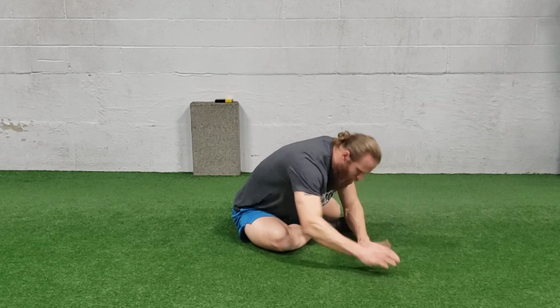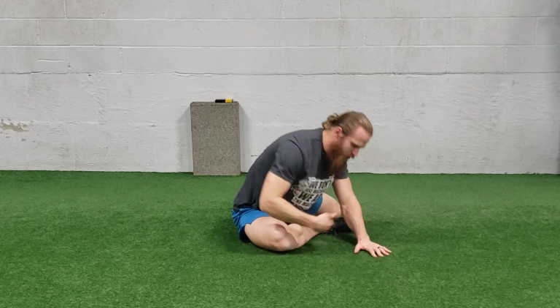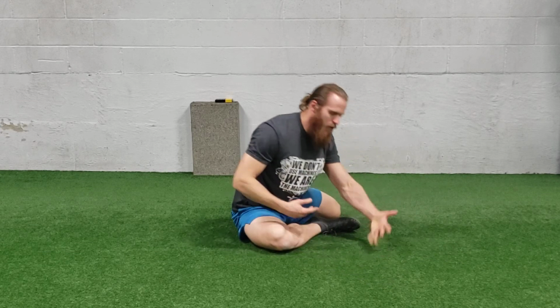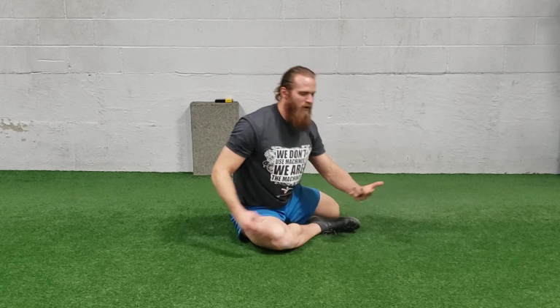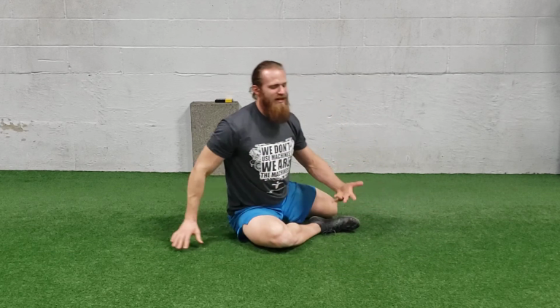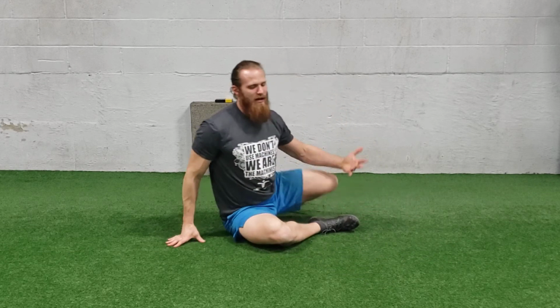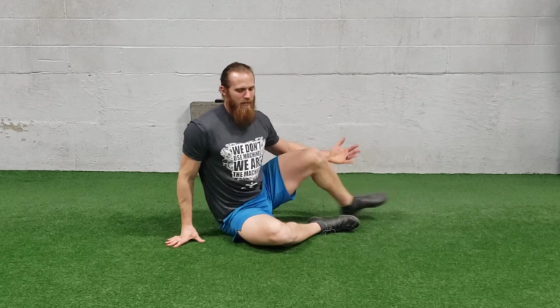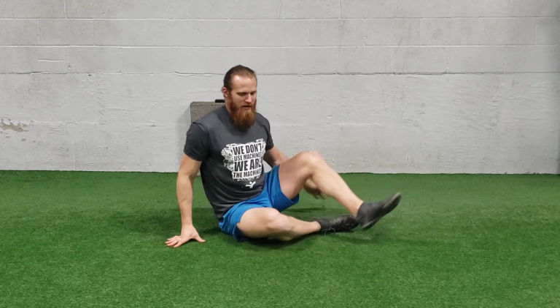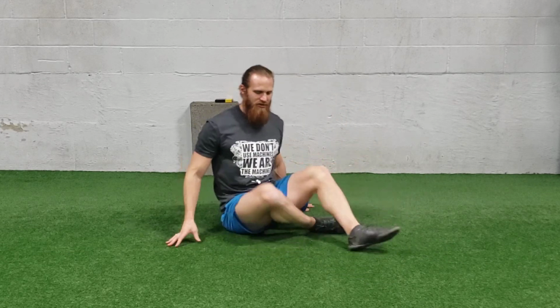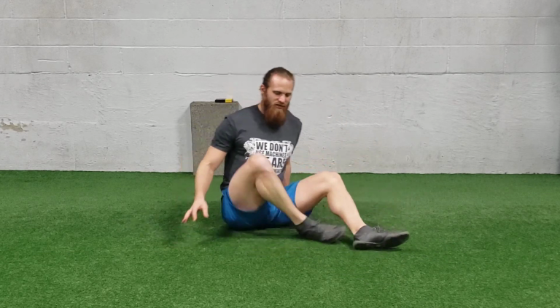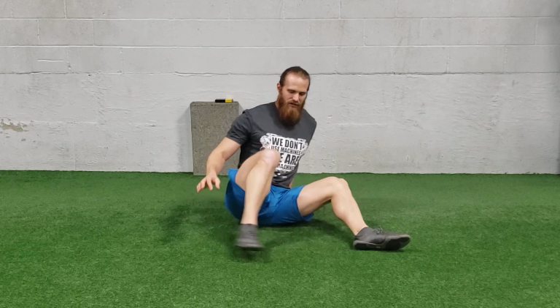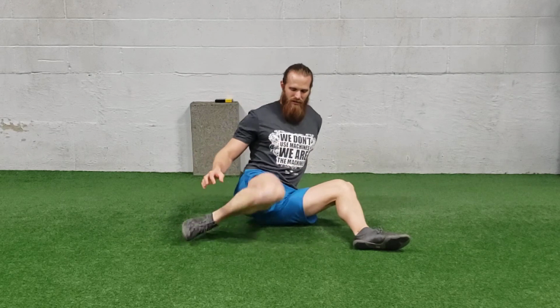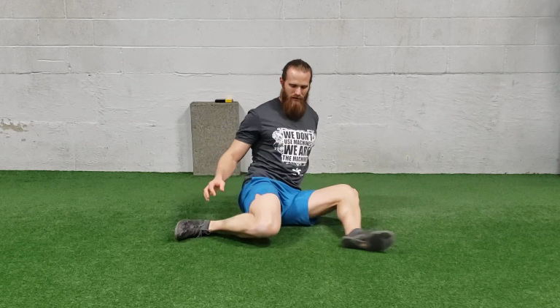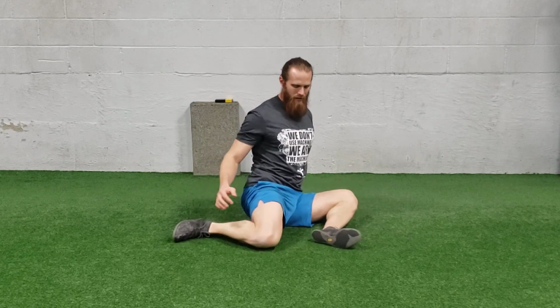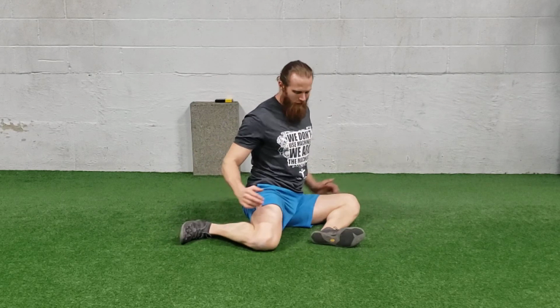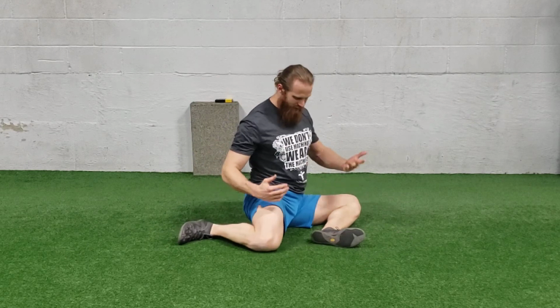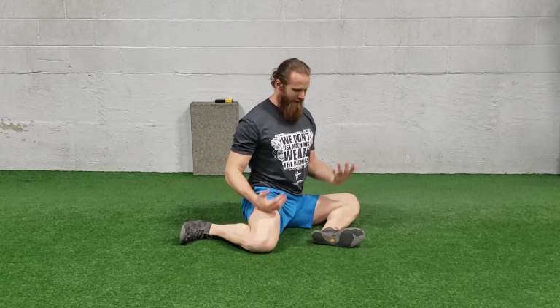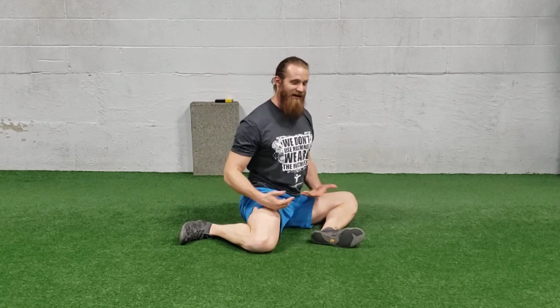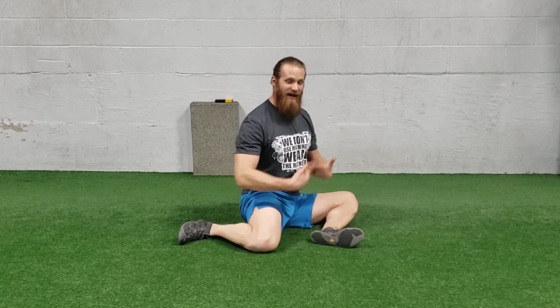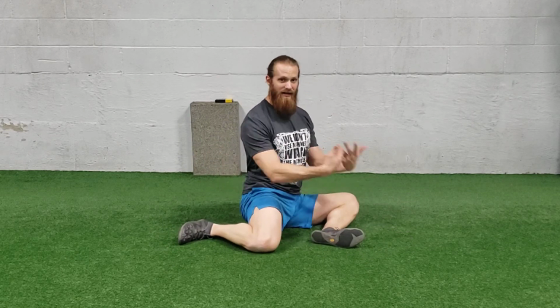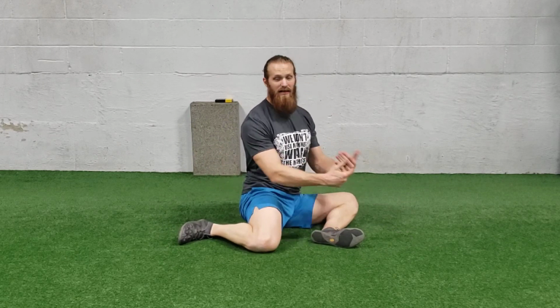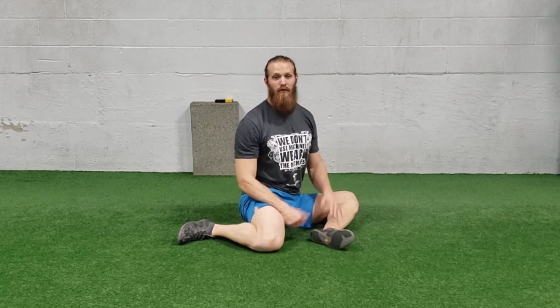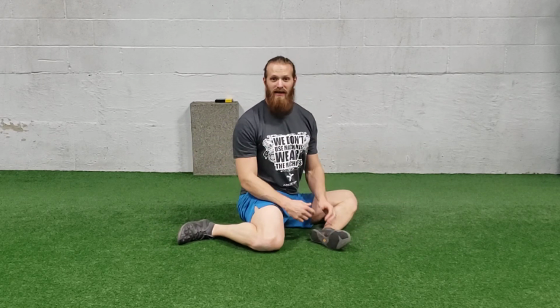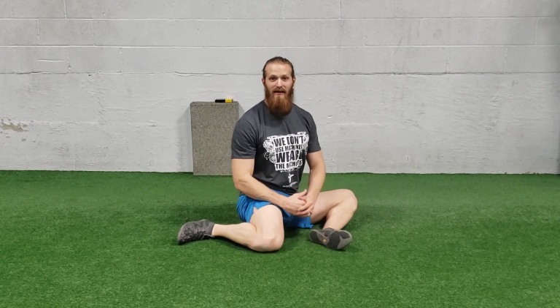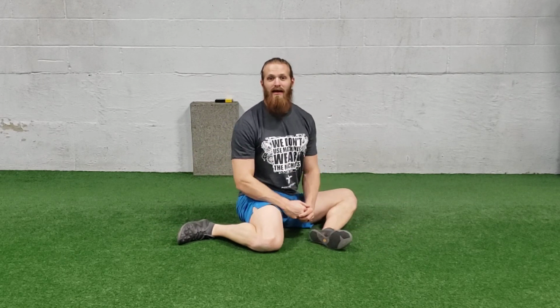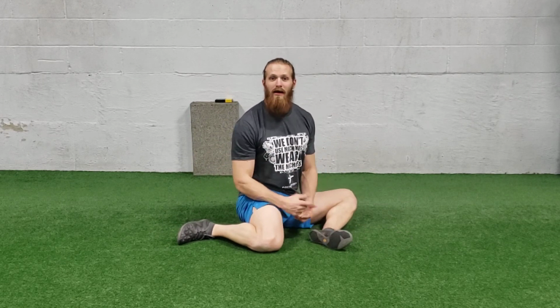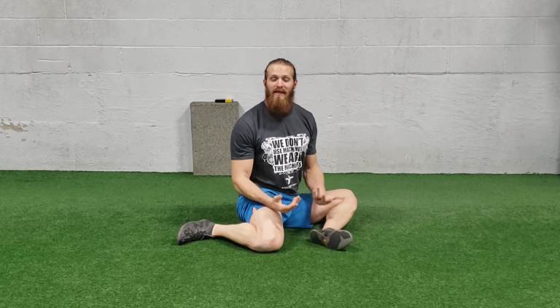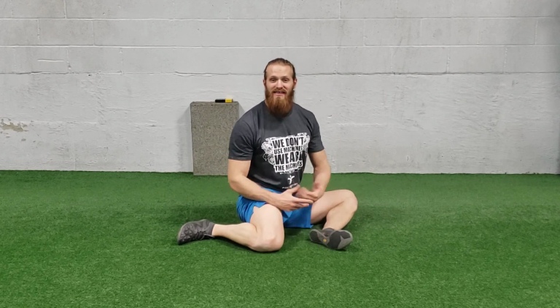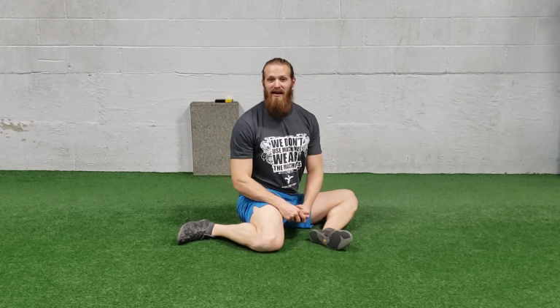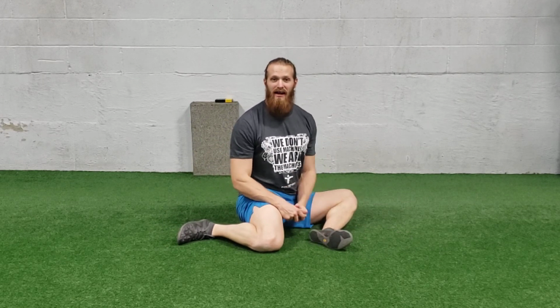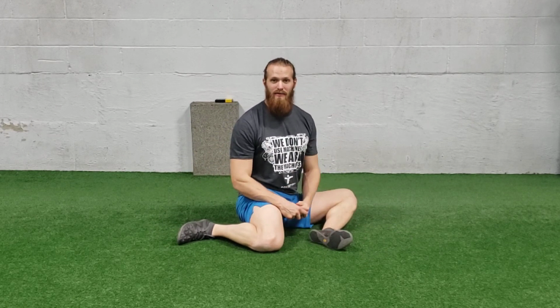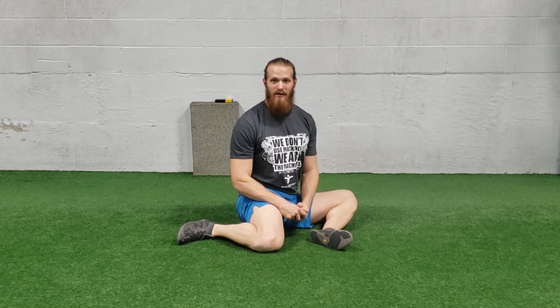When you're done with one side, make sure you switch, get that 90-90, and lean forward again. That is a 90-90 hip stretch.